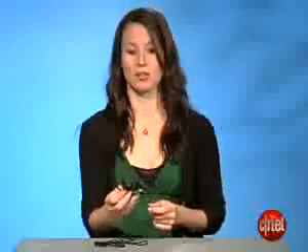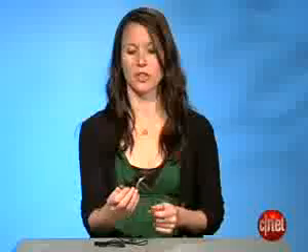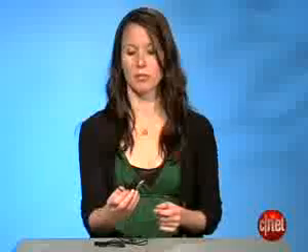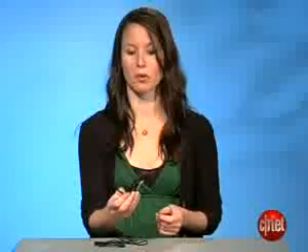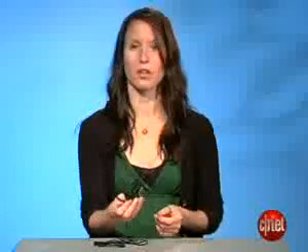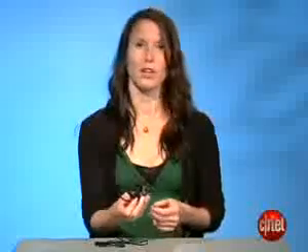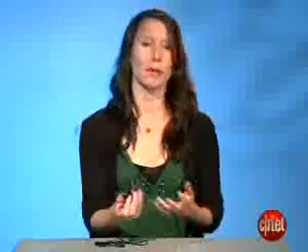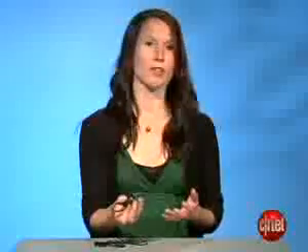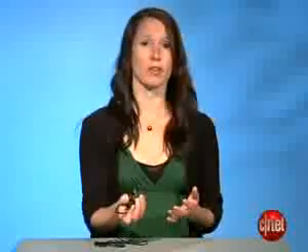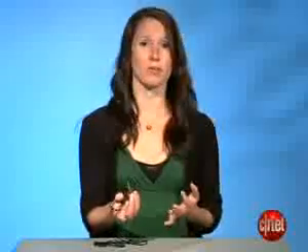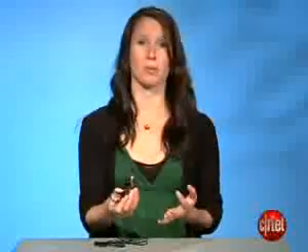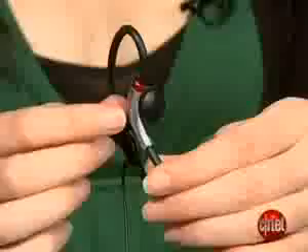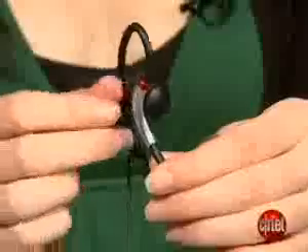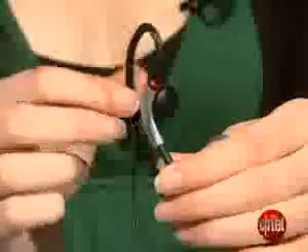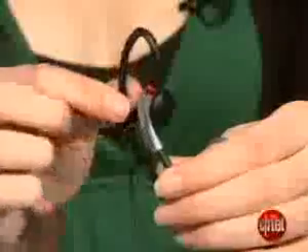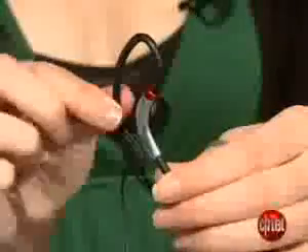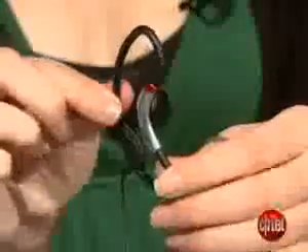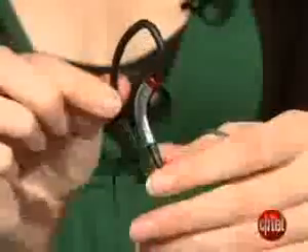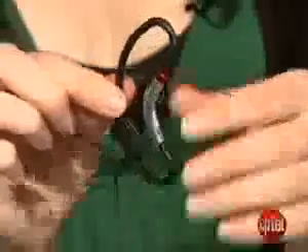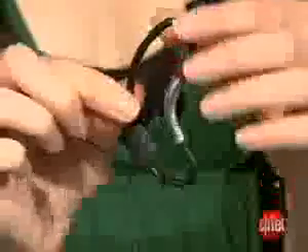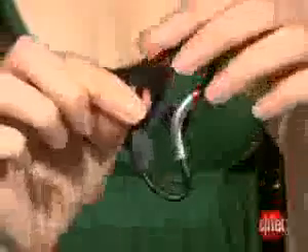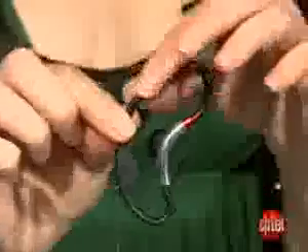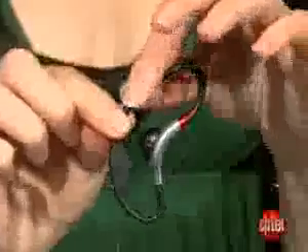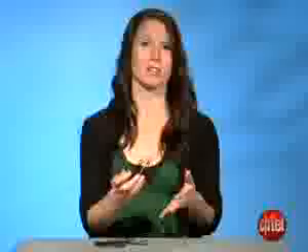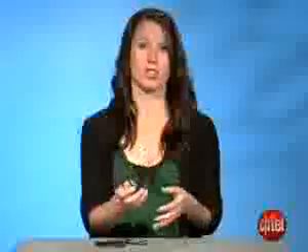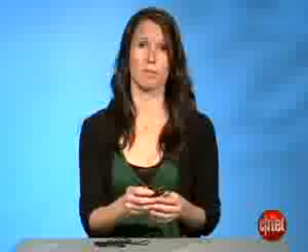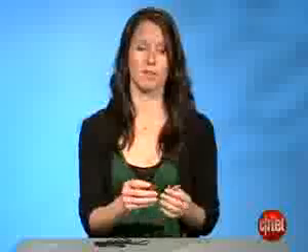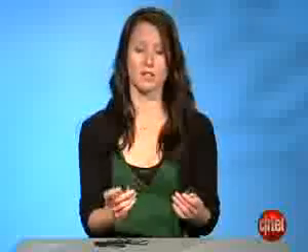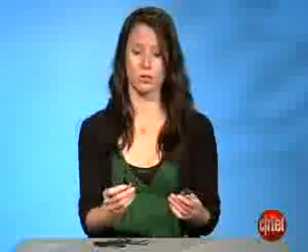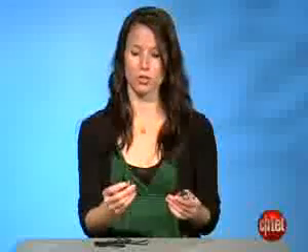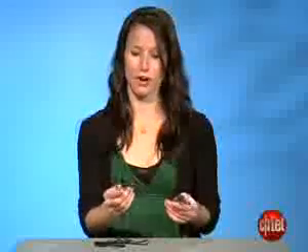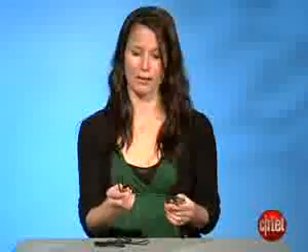And if you're looking for a pair of earphones to replace the stock earbuds that came with your MP3 player, something to use at the gym, then these will do just fine.